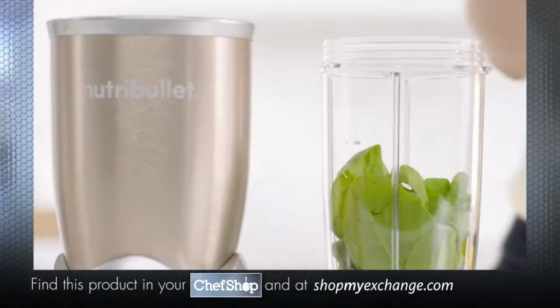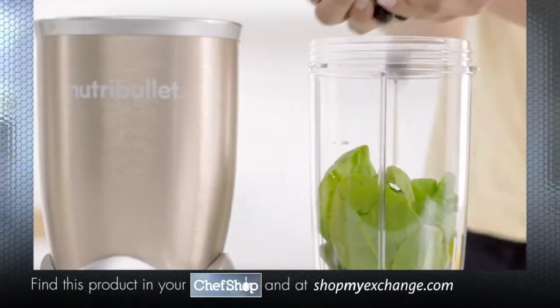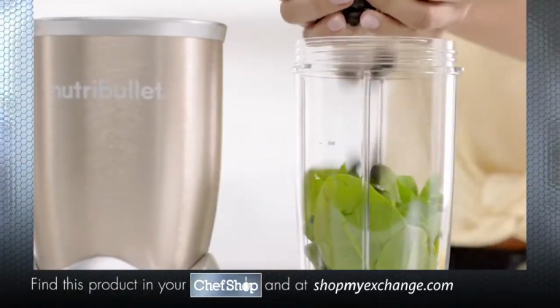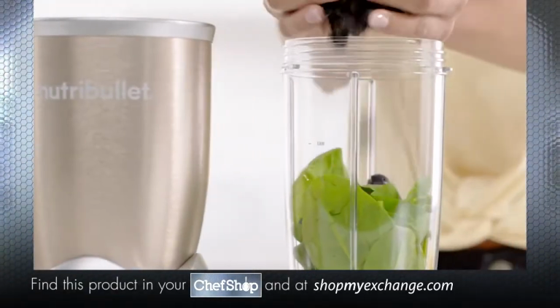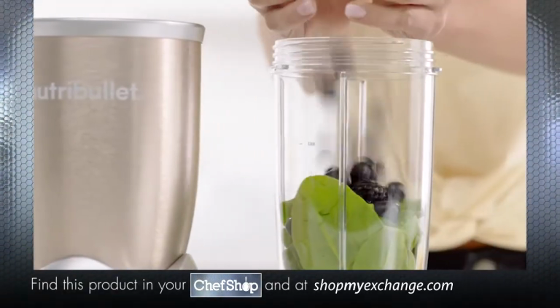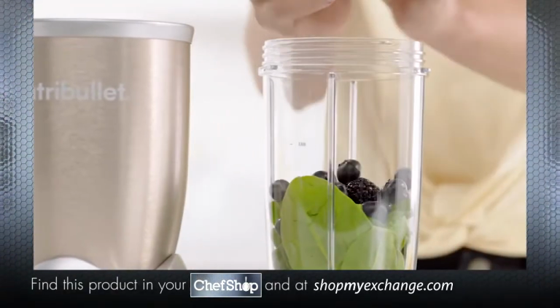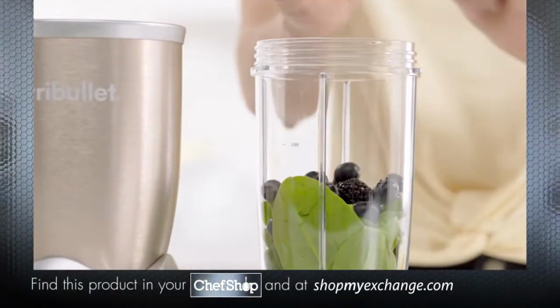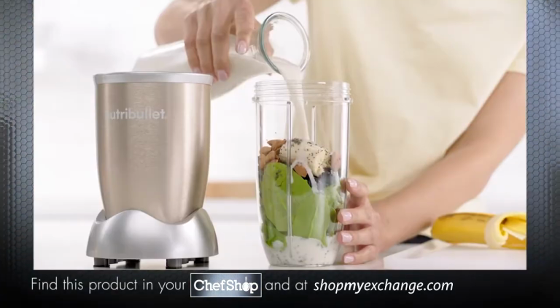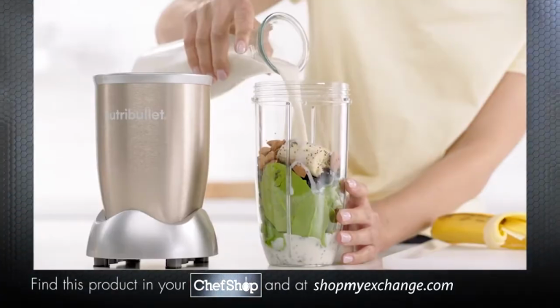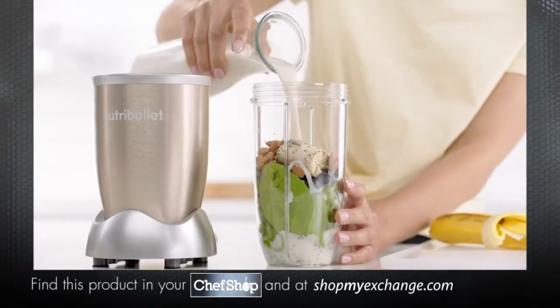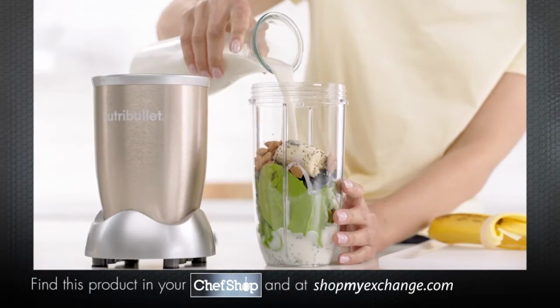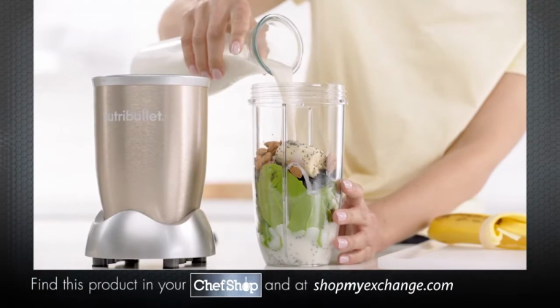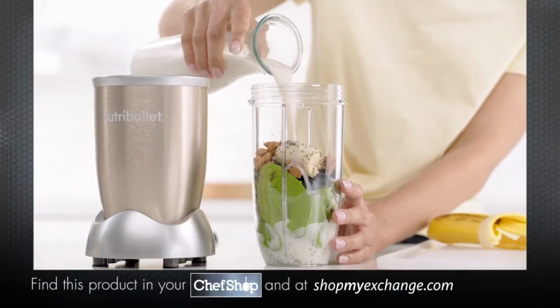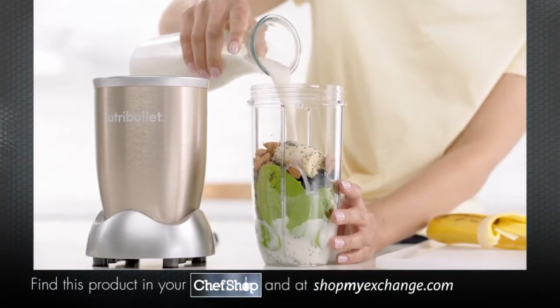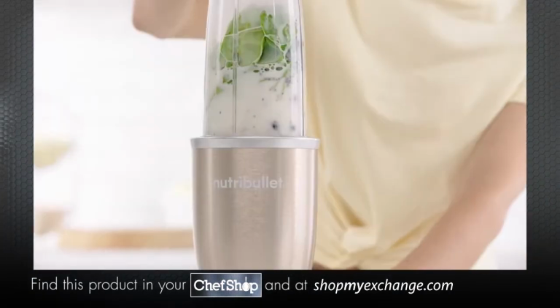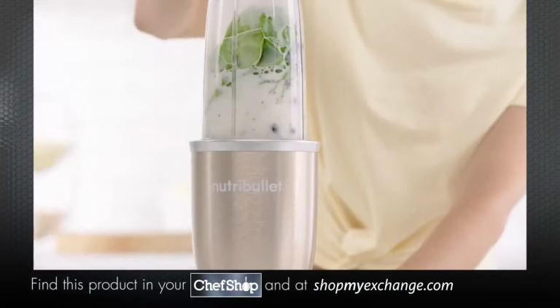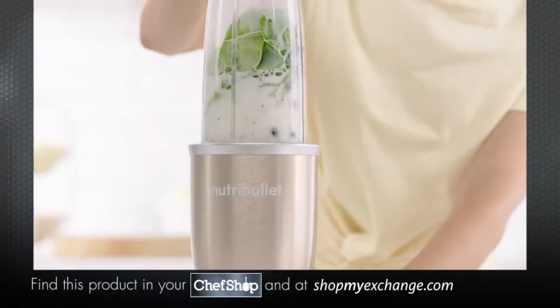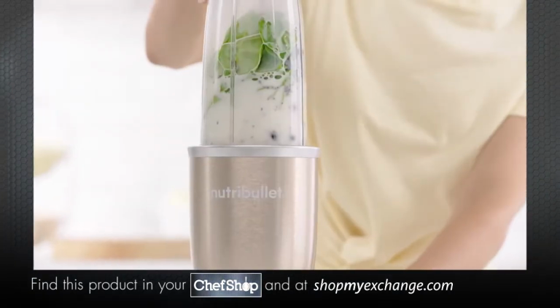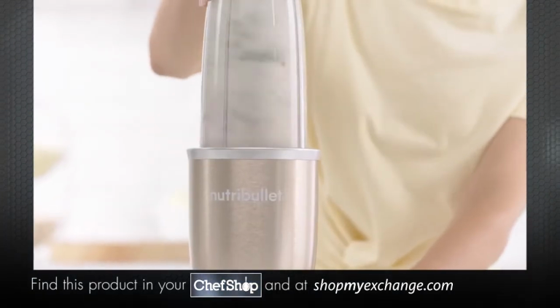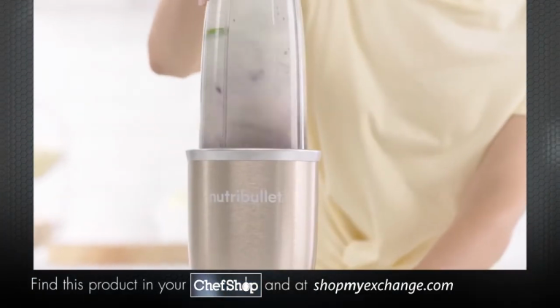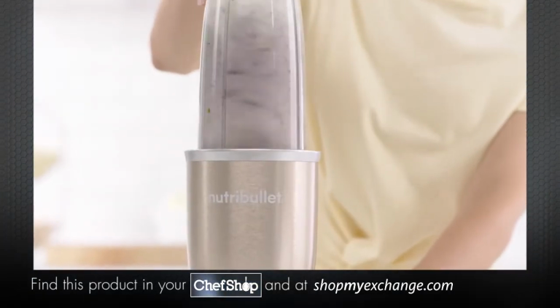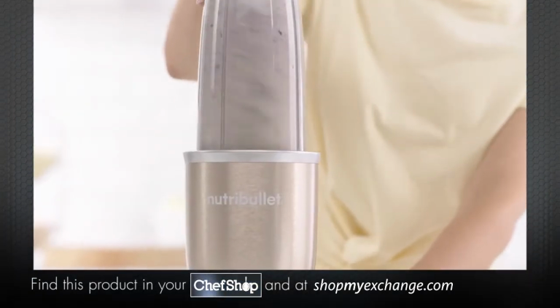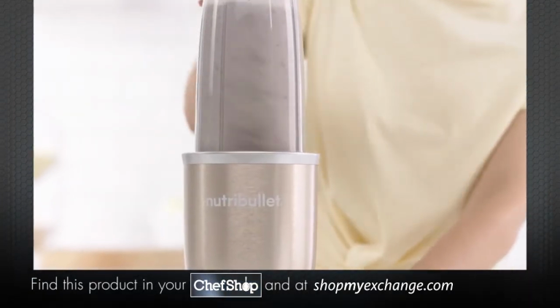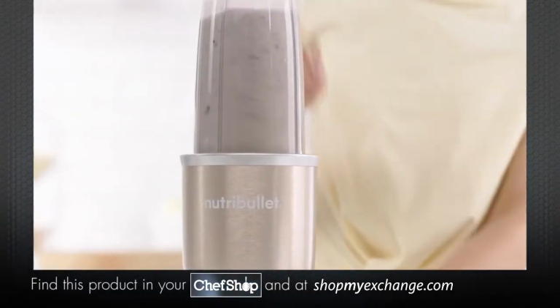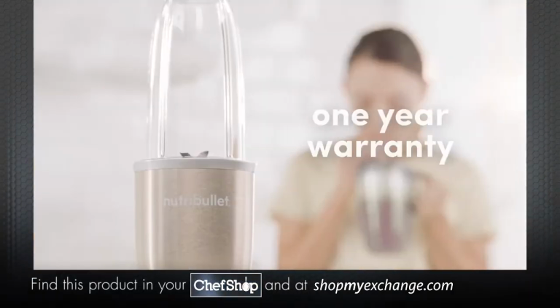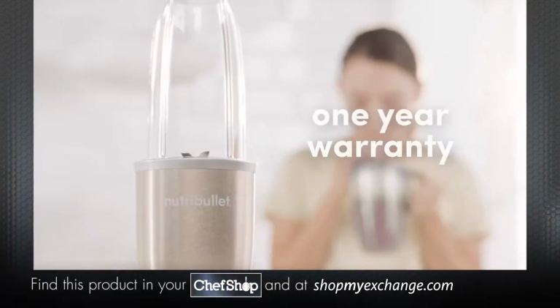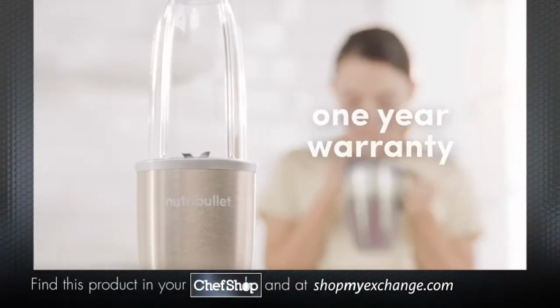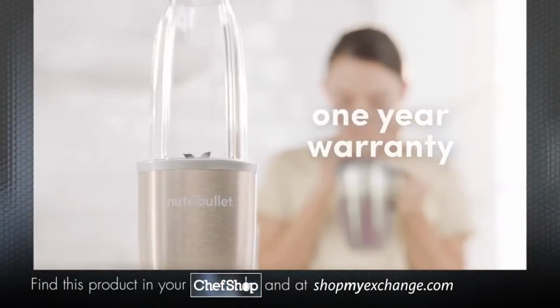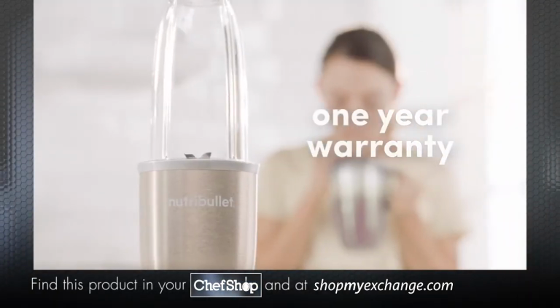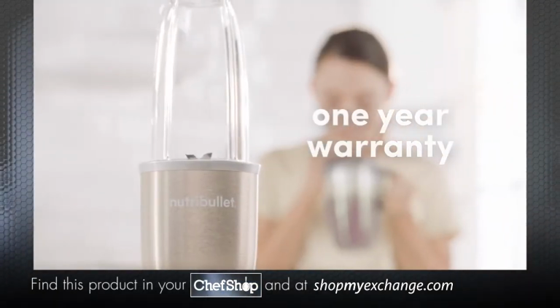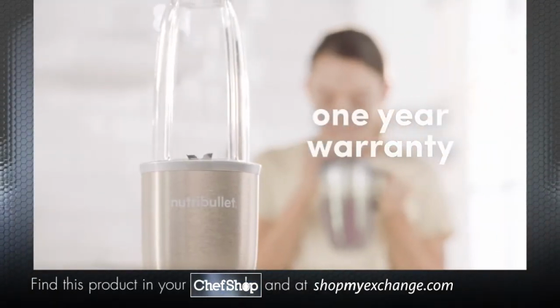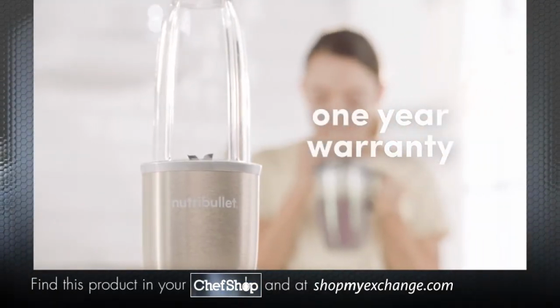The Nutribullet Pro is built to last, durable enough for everyday use, and protected by a full one-year warranty.